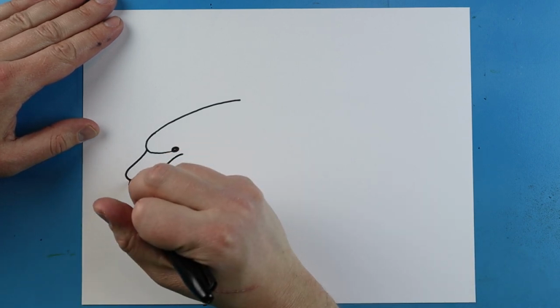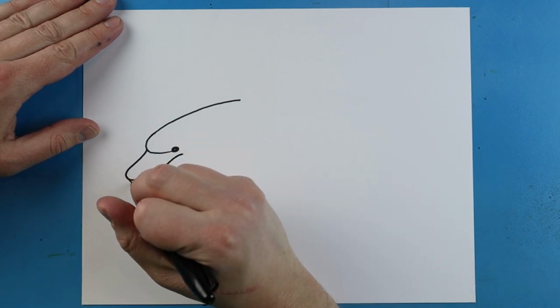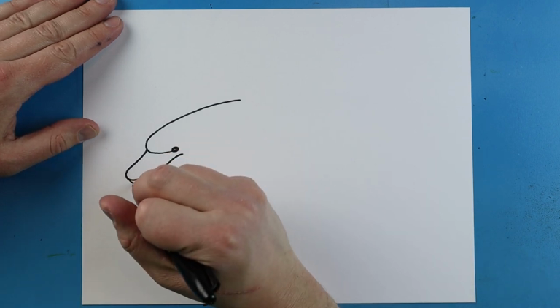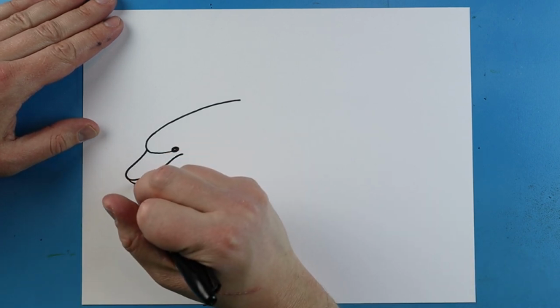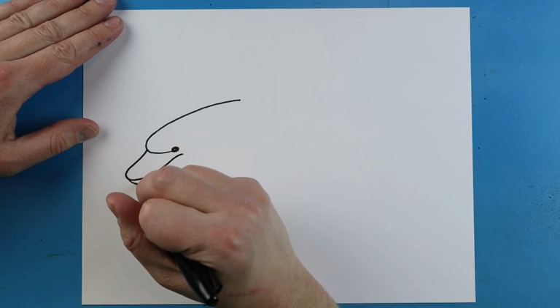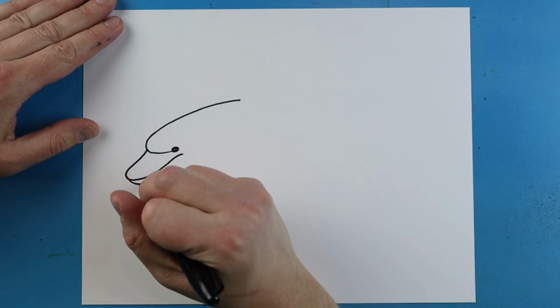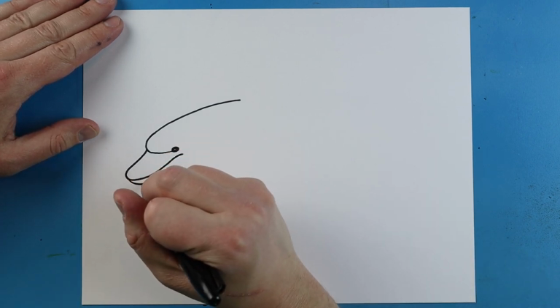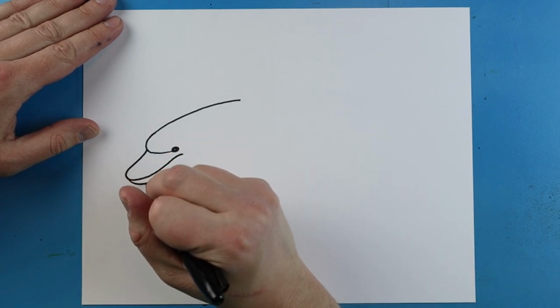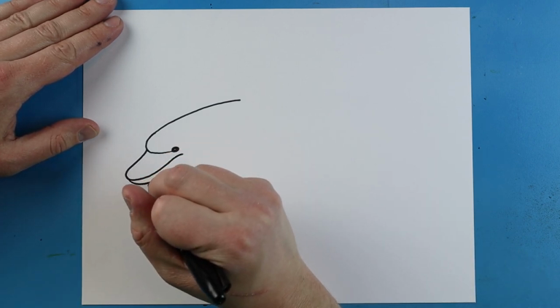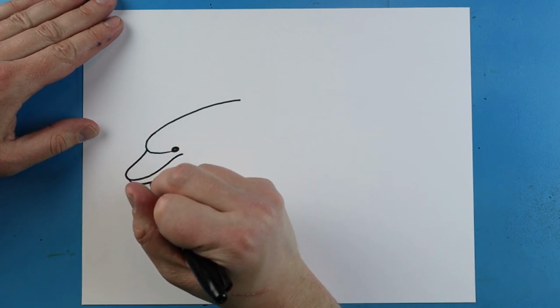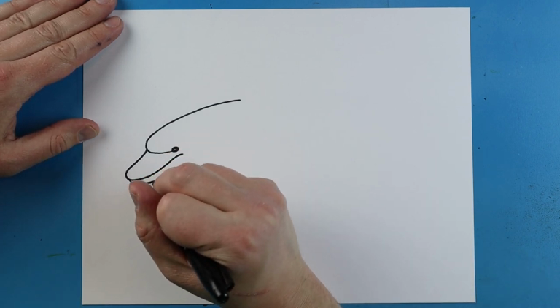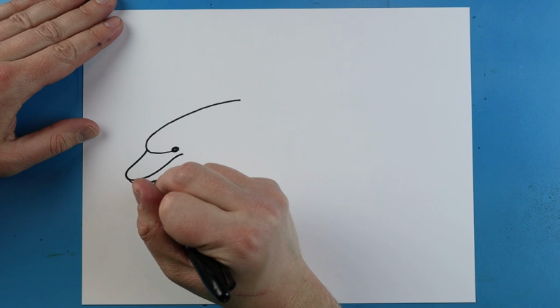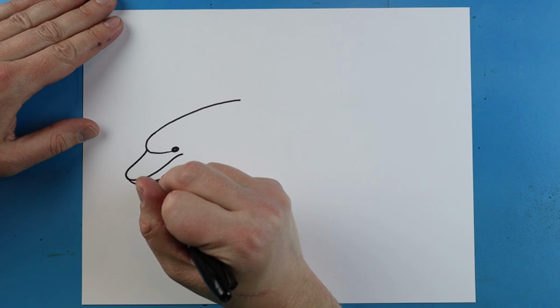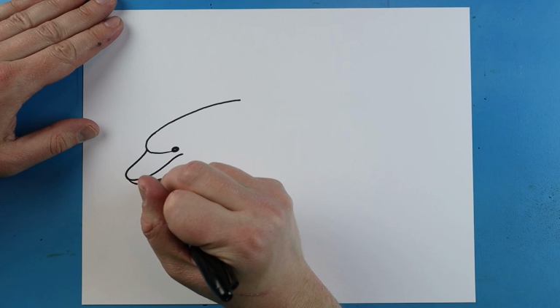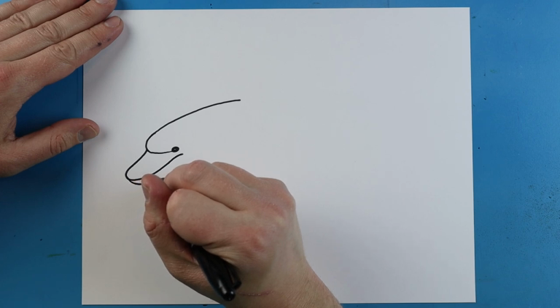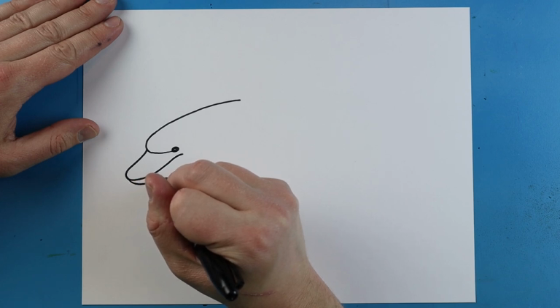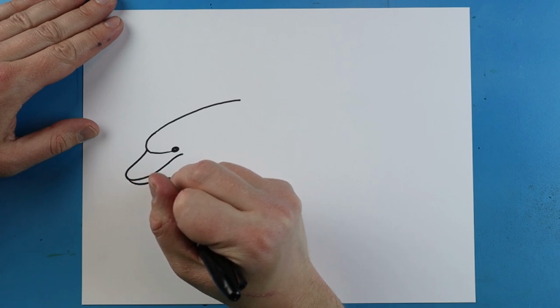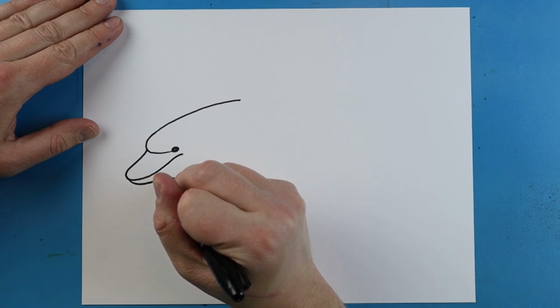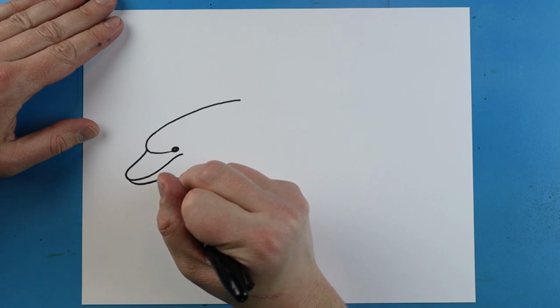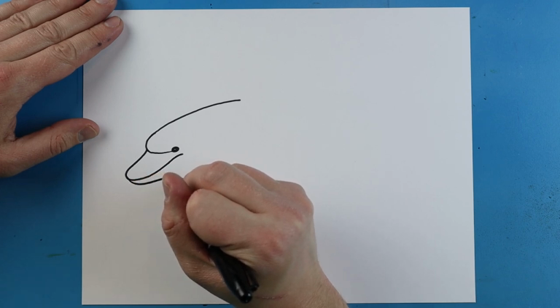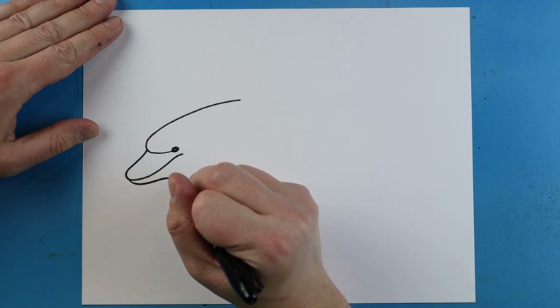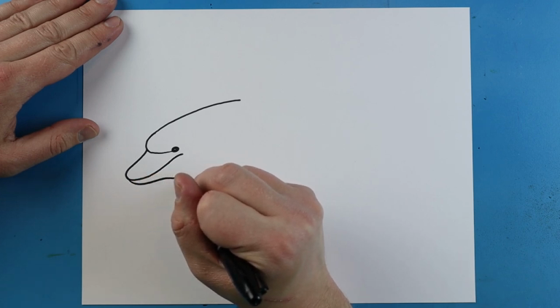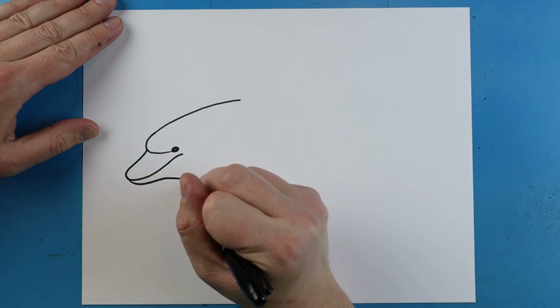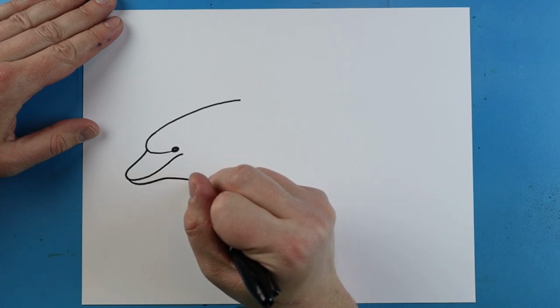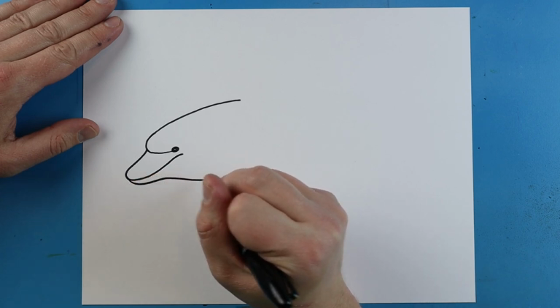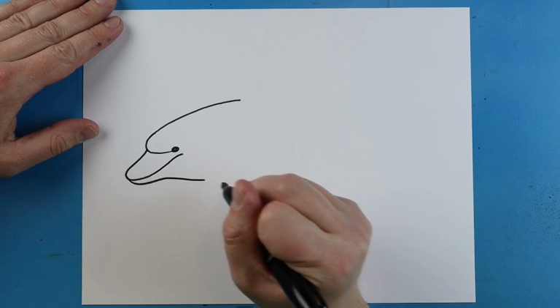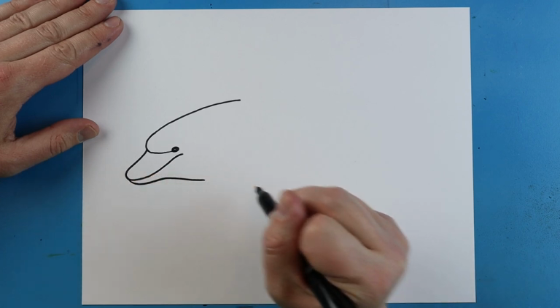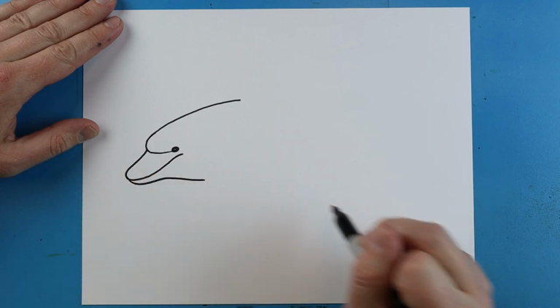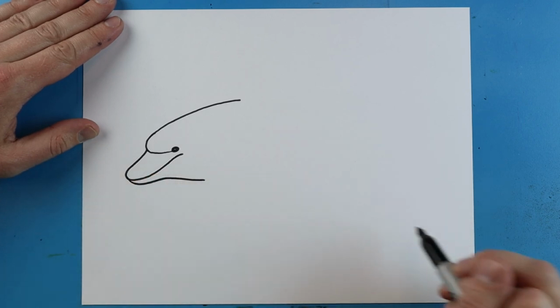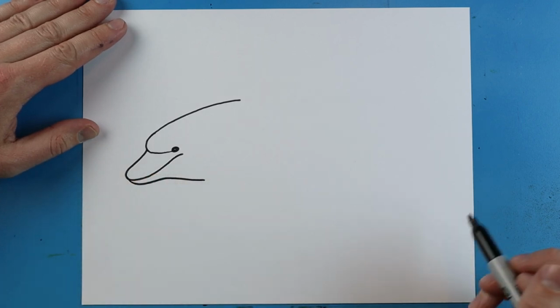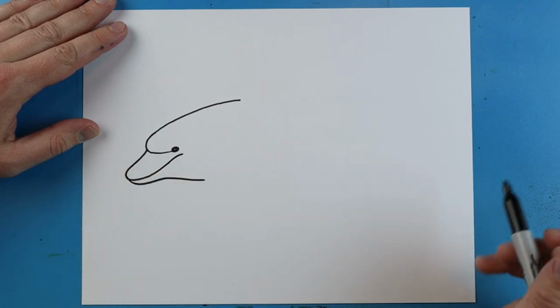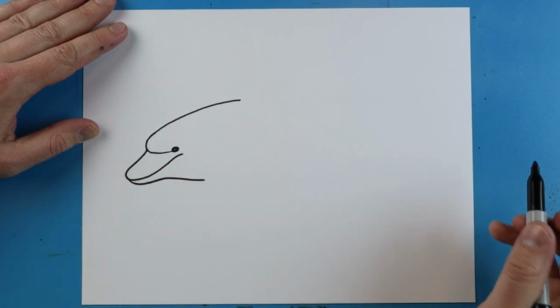Then we're going to make another line that's just going to go up and down like this.